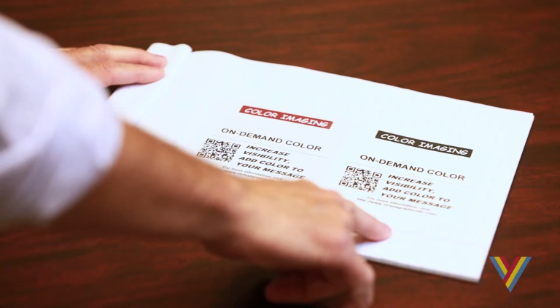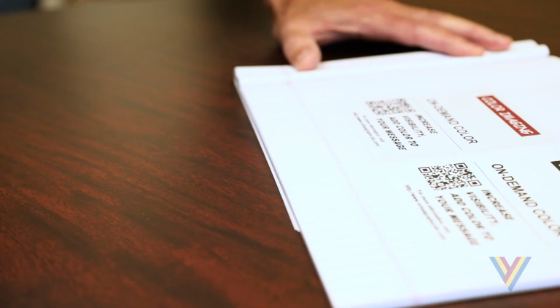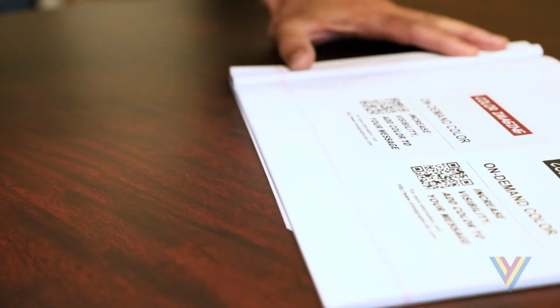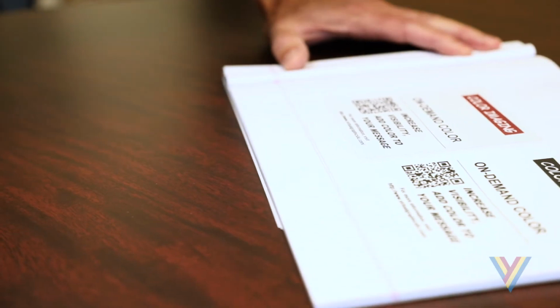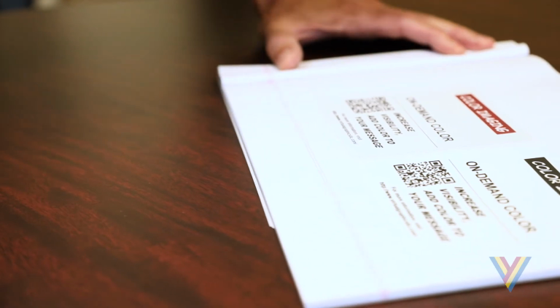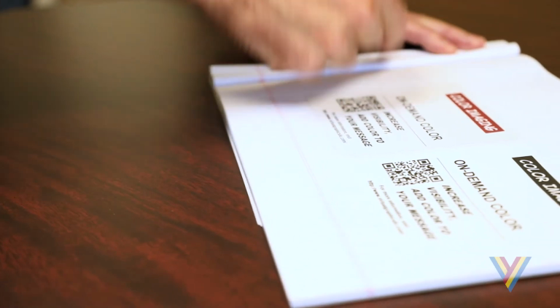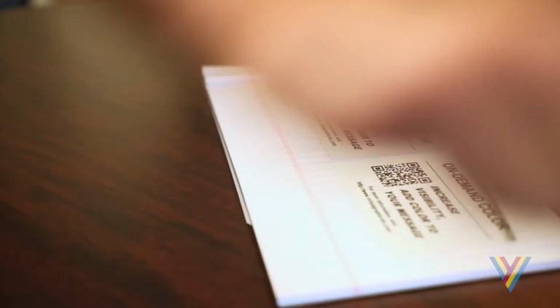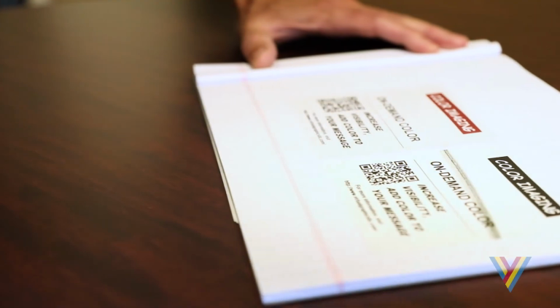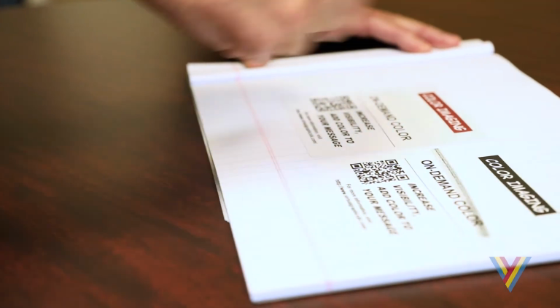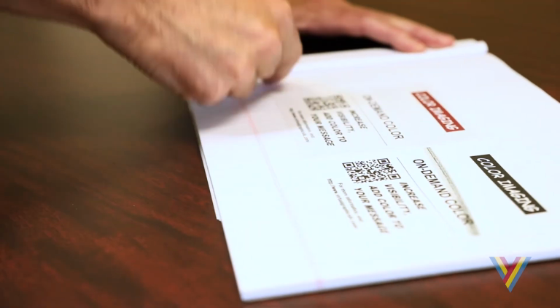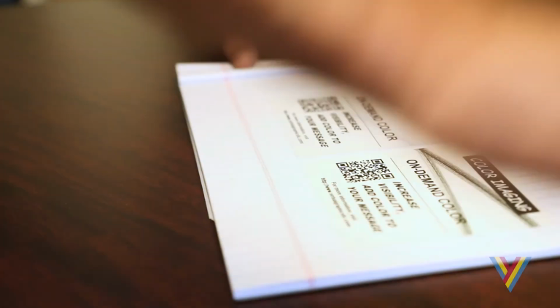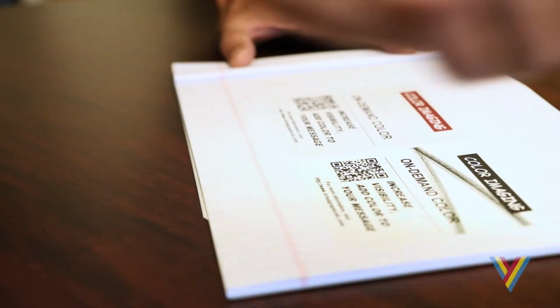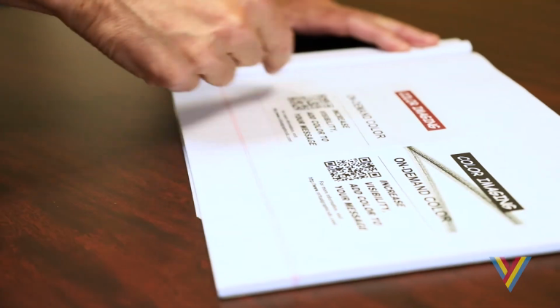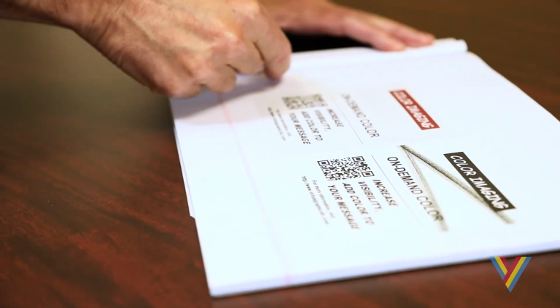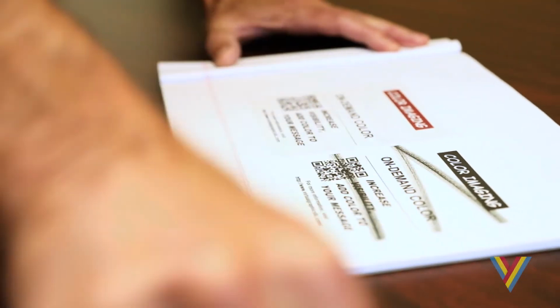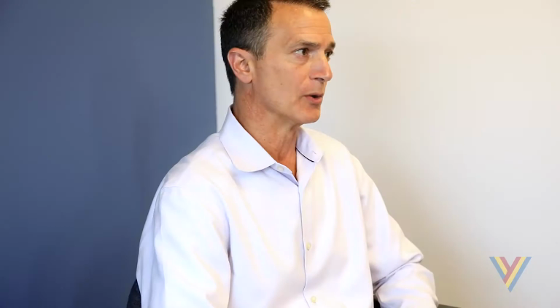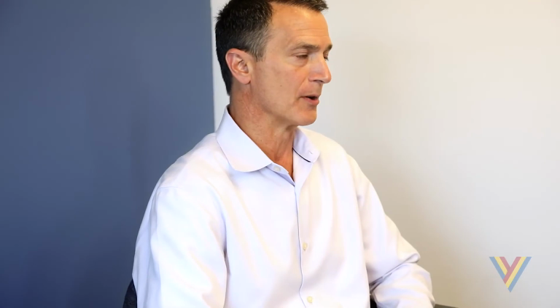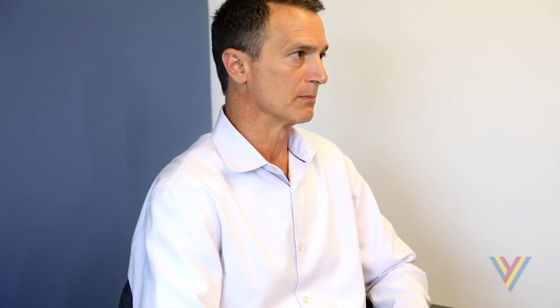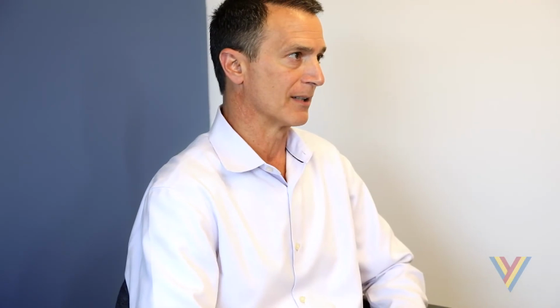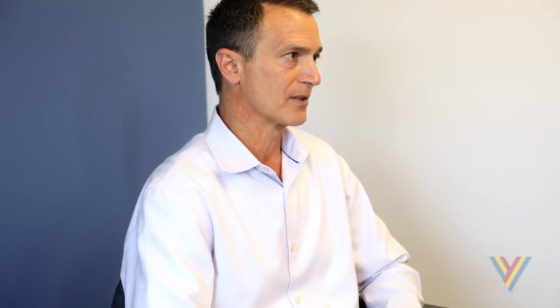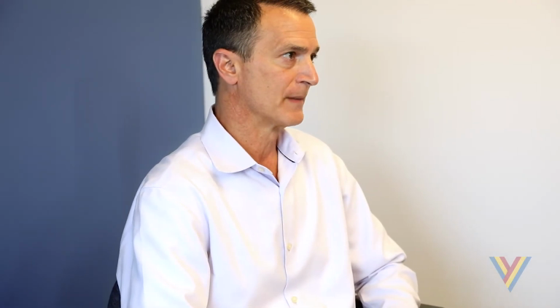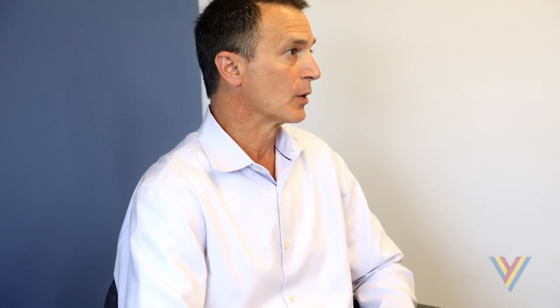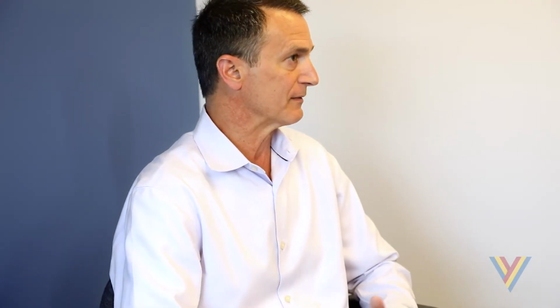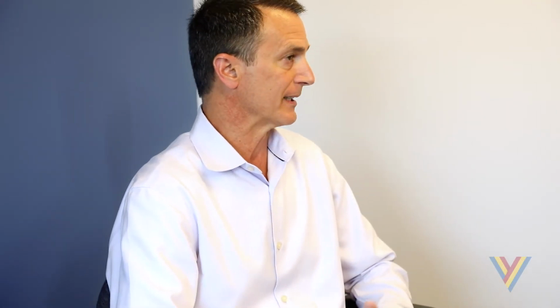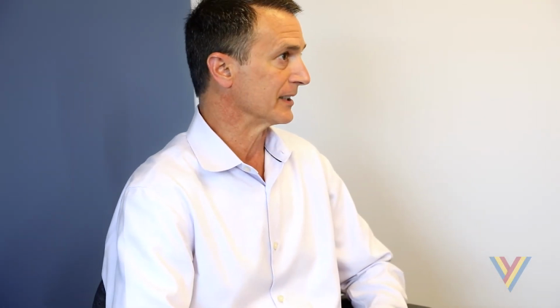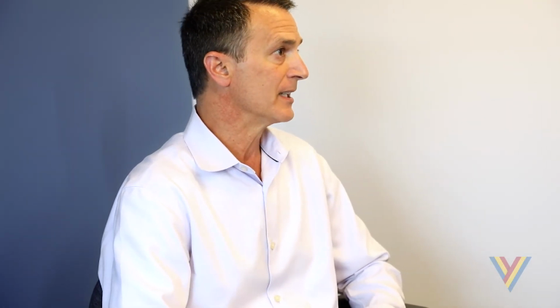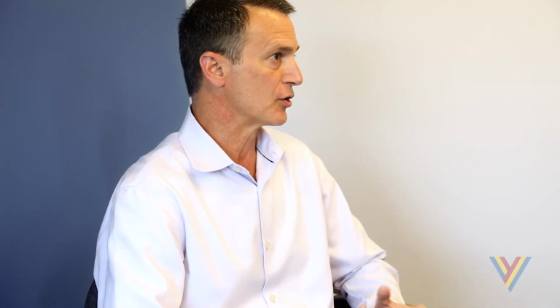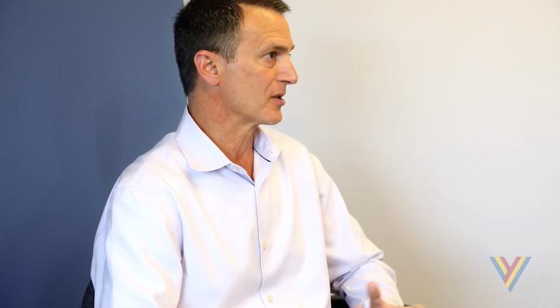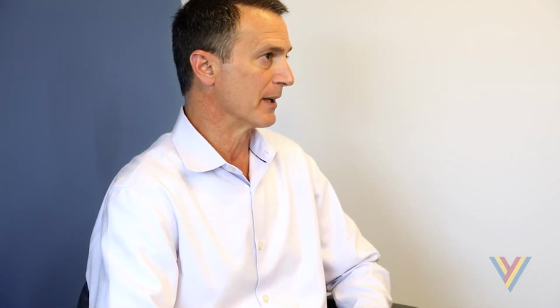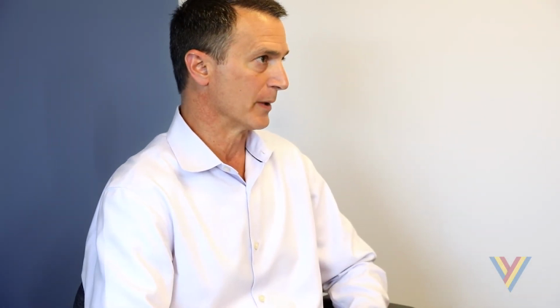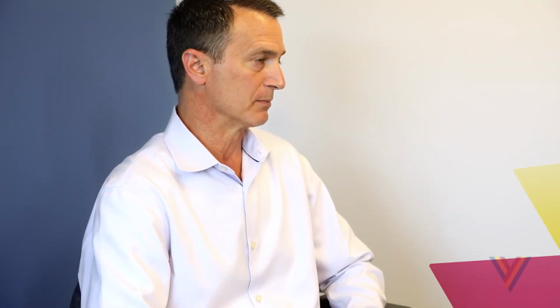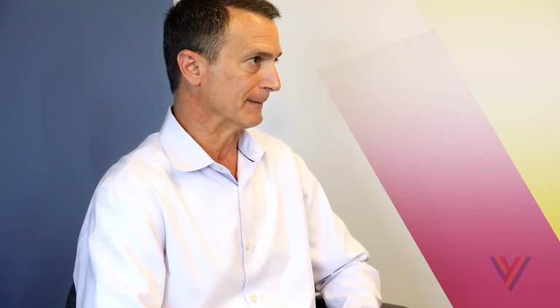never yellows, and has much better scuff resistance than the old thermal products. Quite frankly, it's just a better way to print.